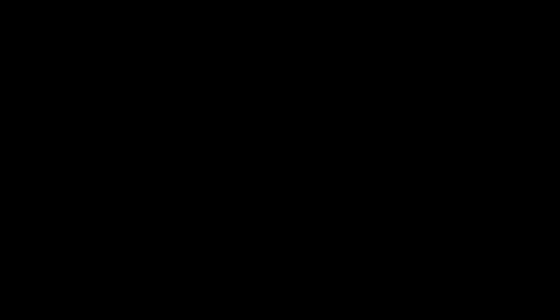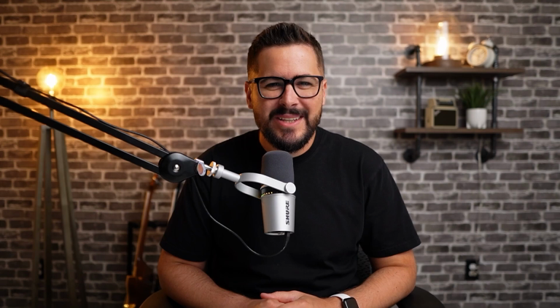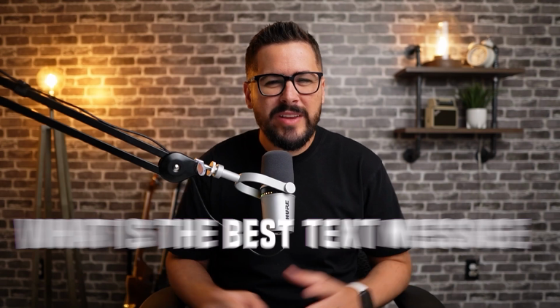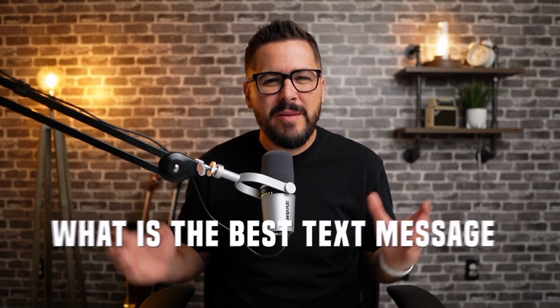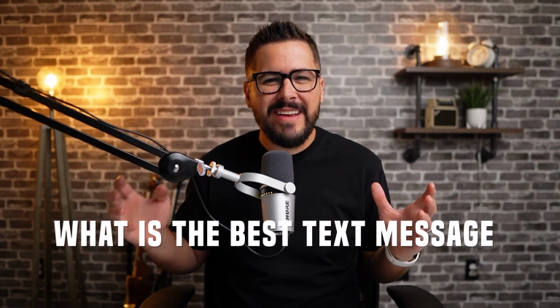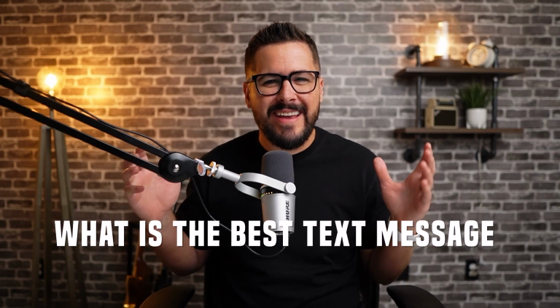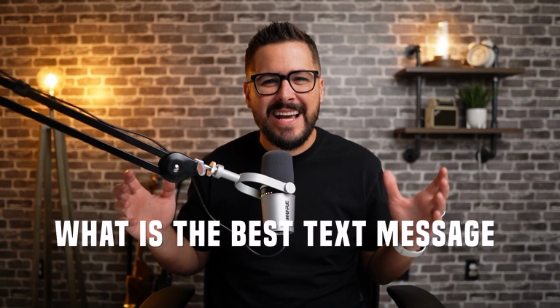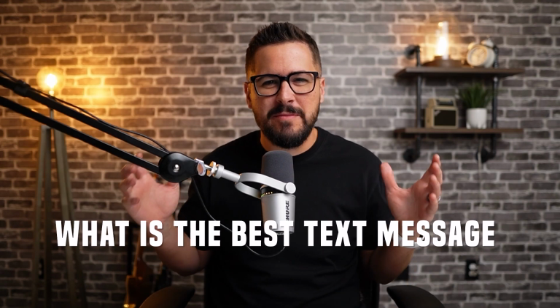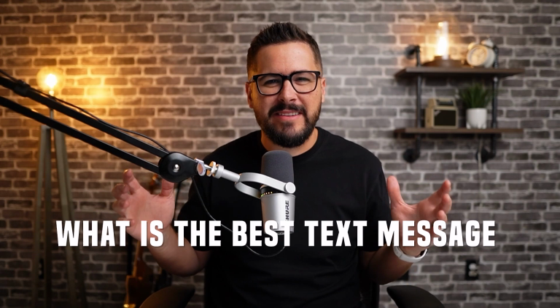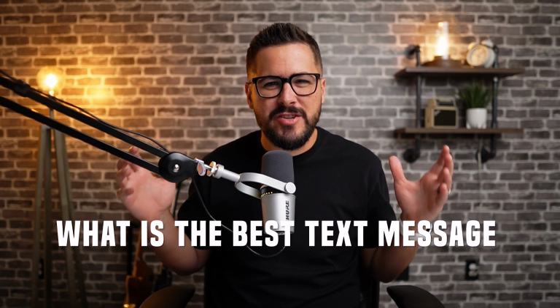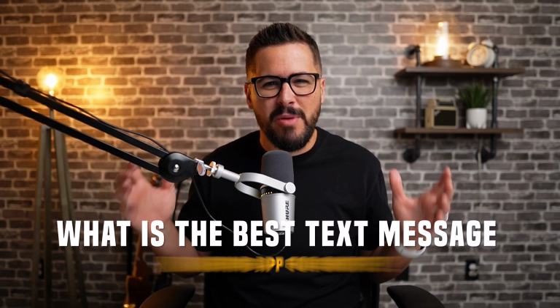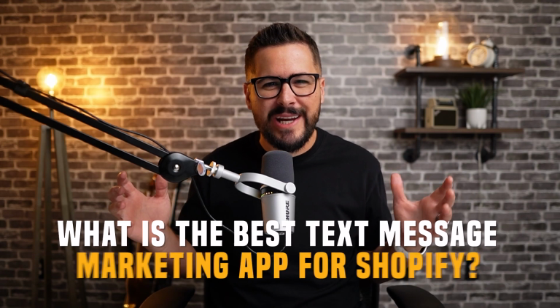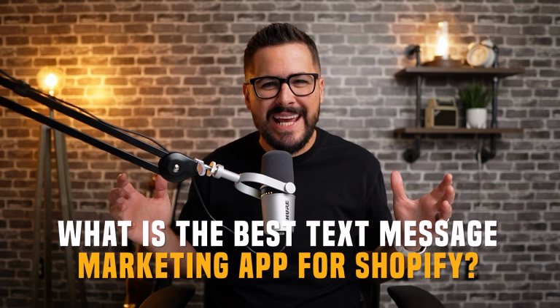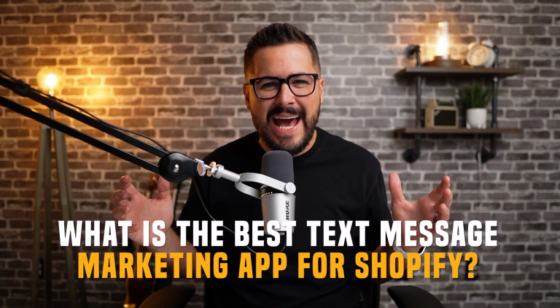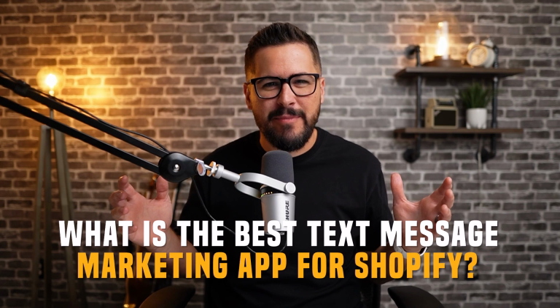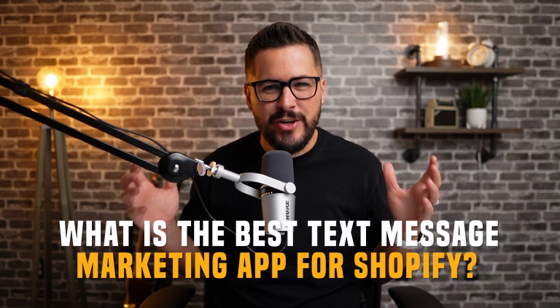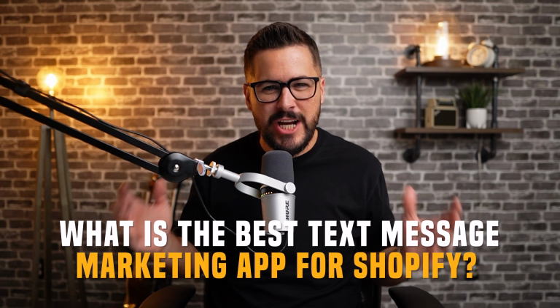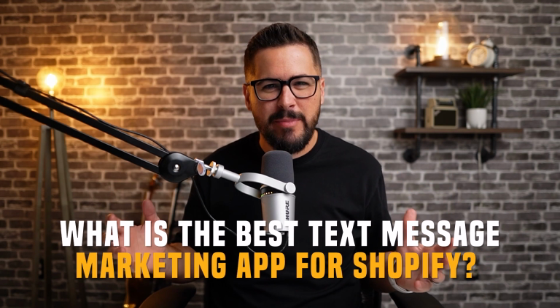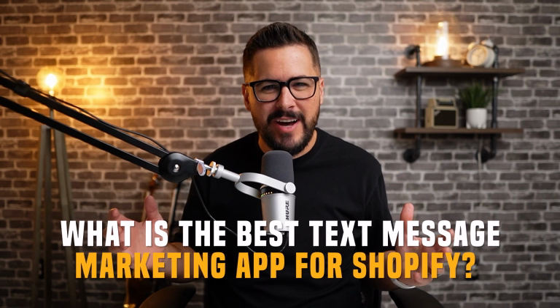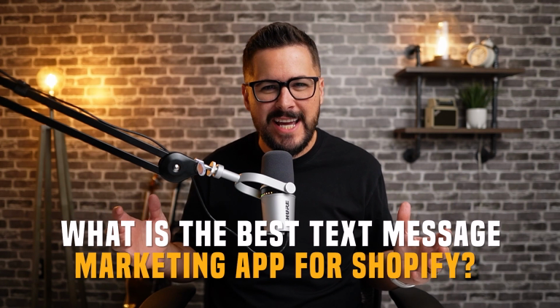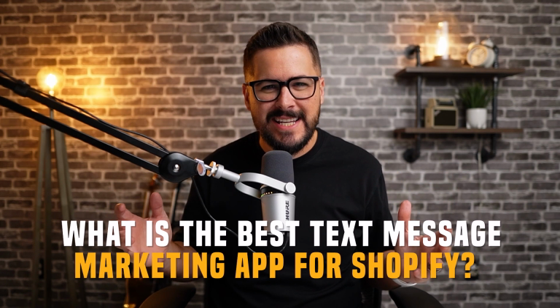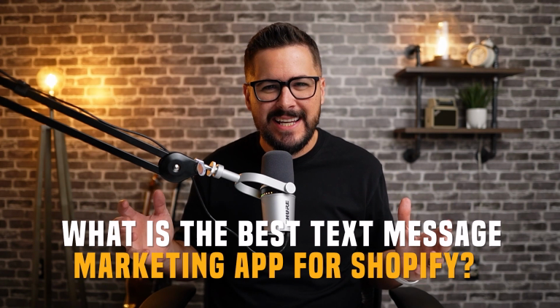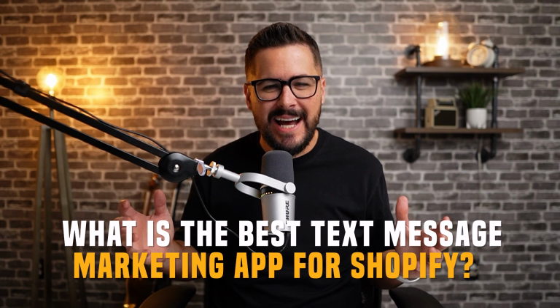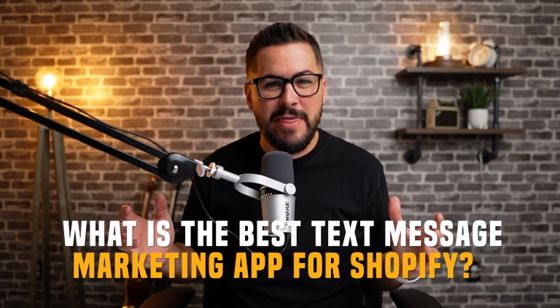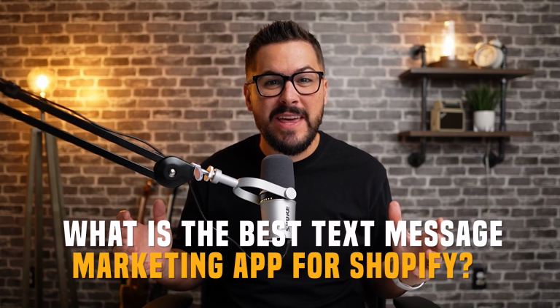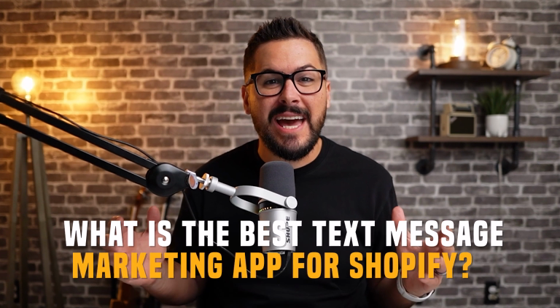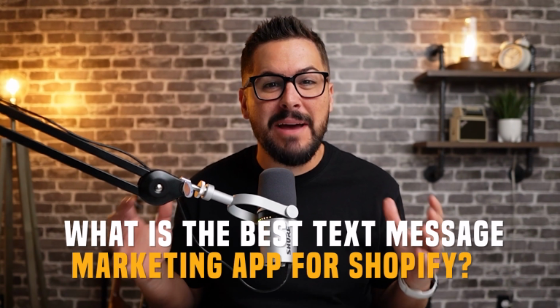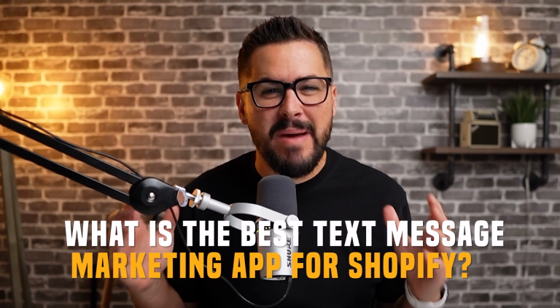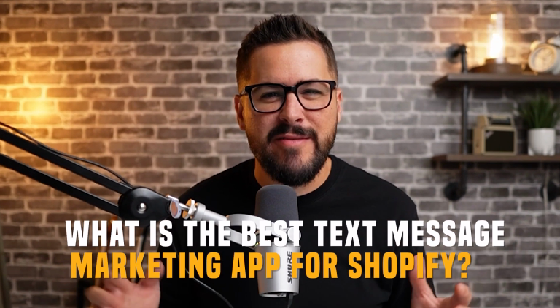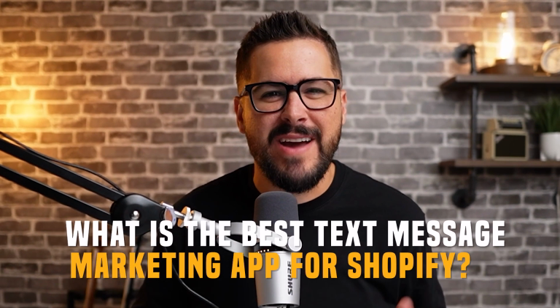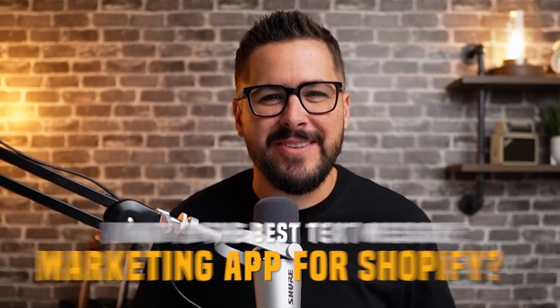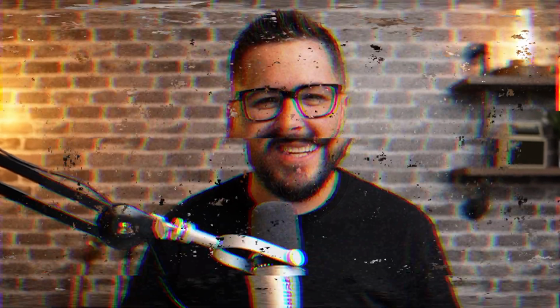What's the best text message marketing app for Shopify? I think I may have found it.